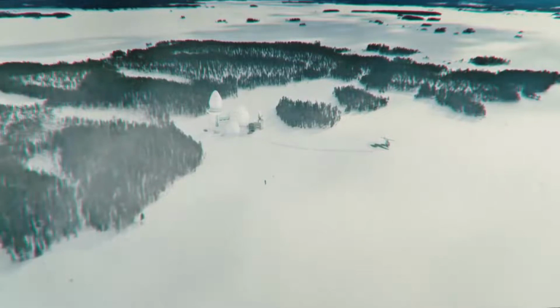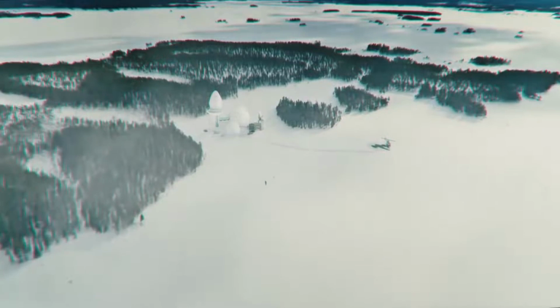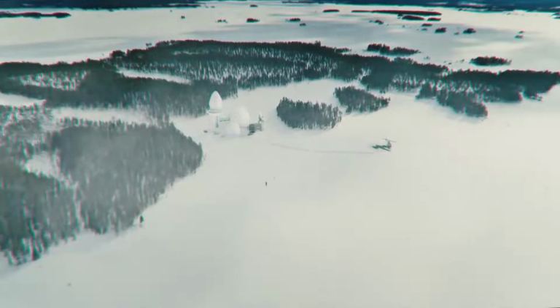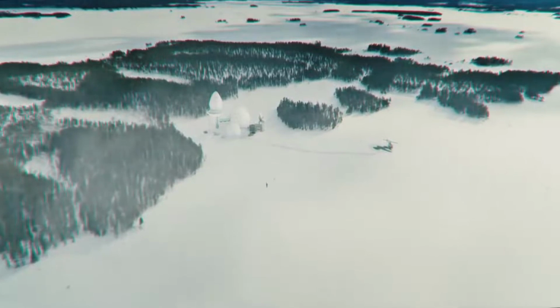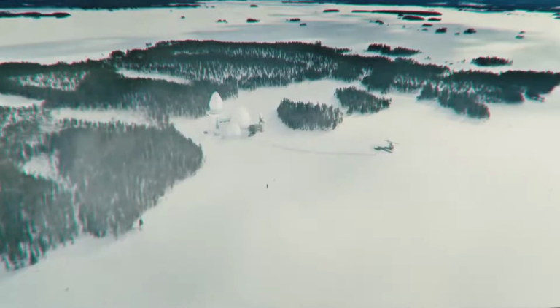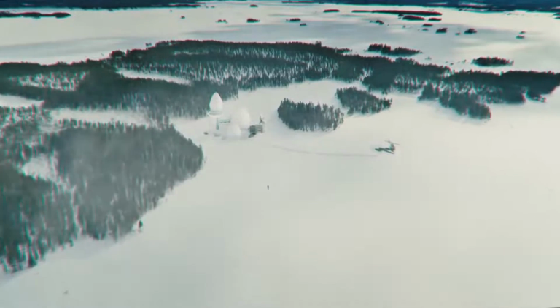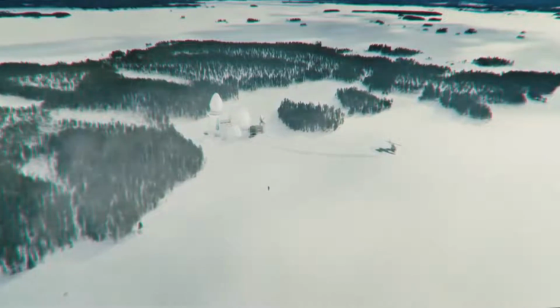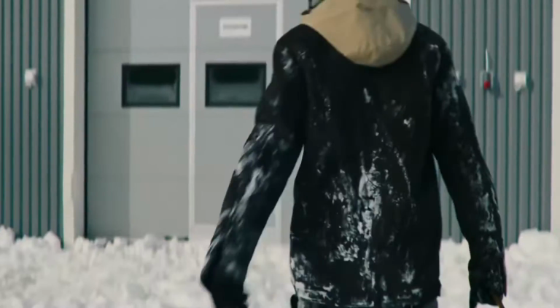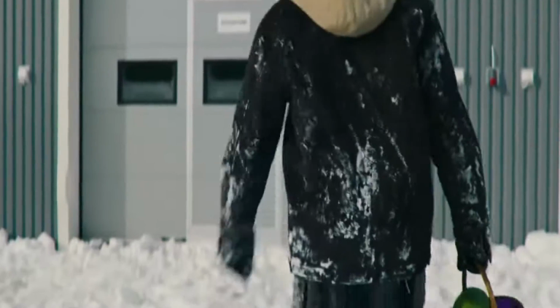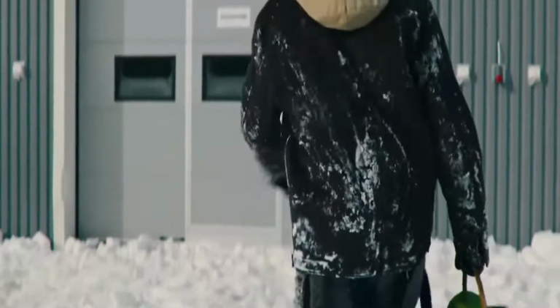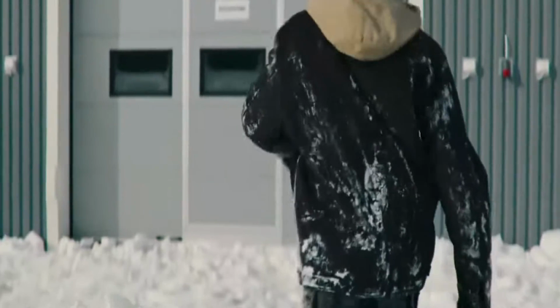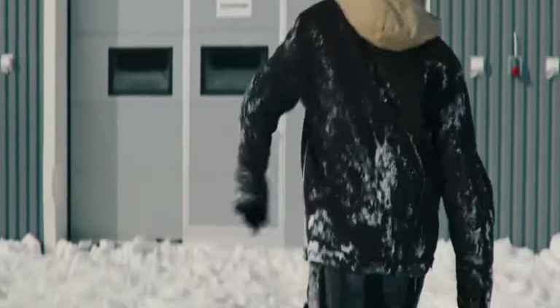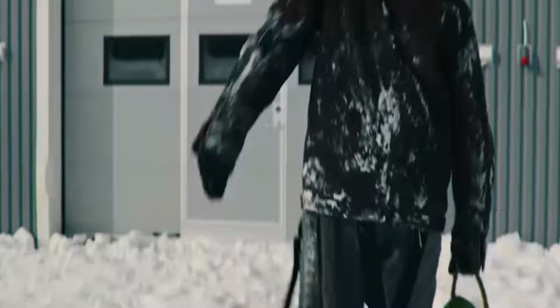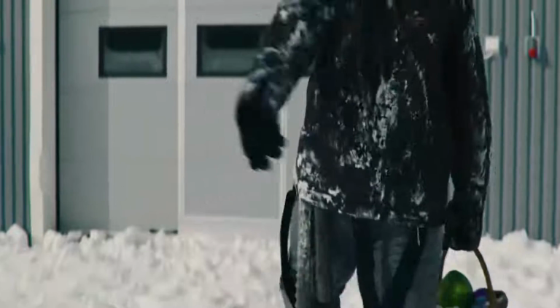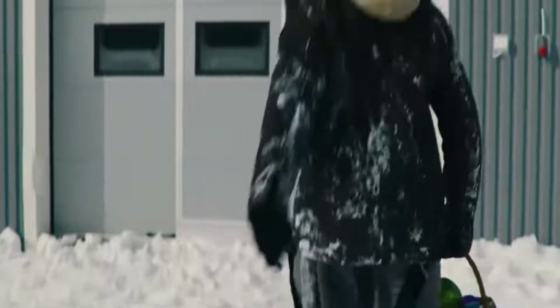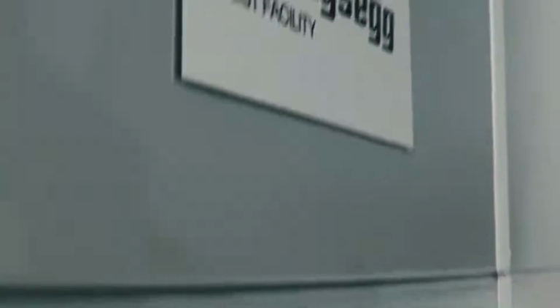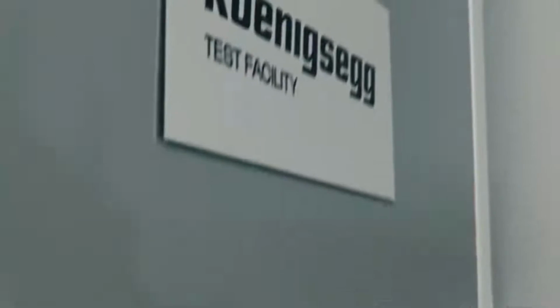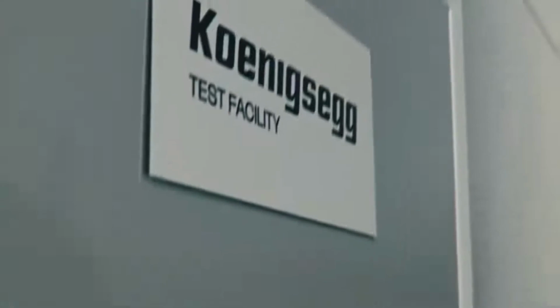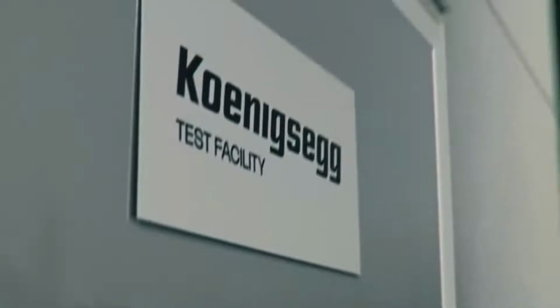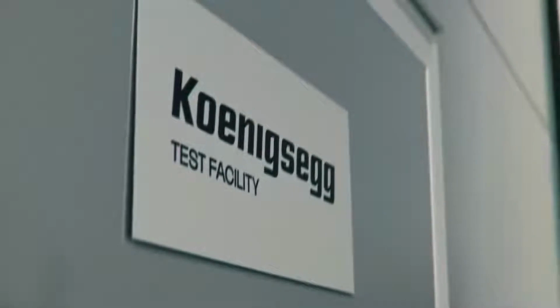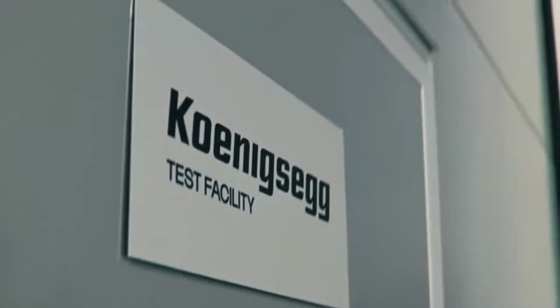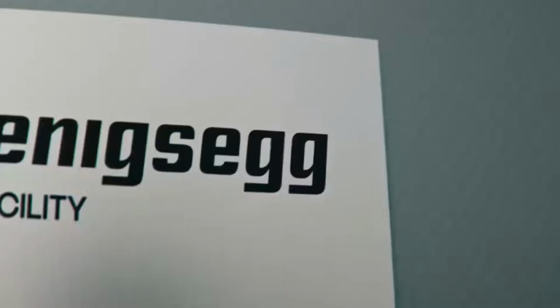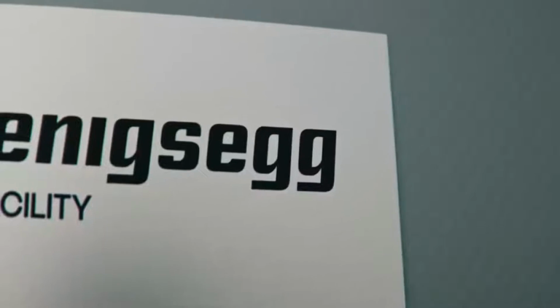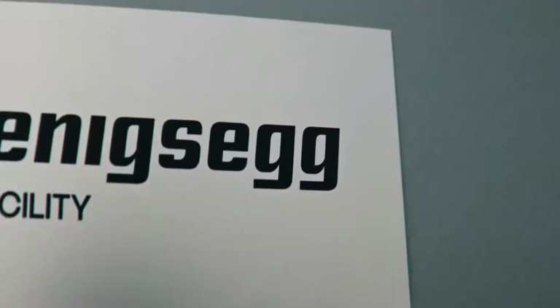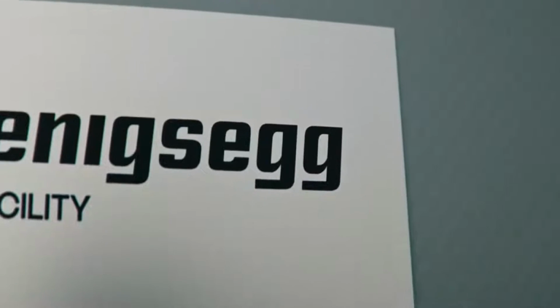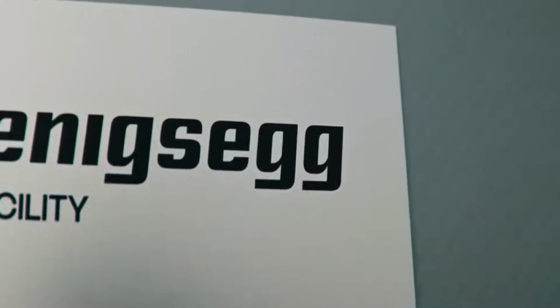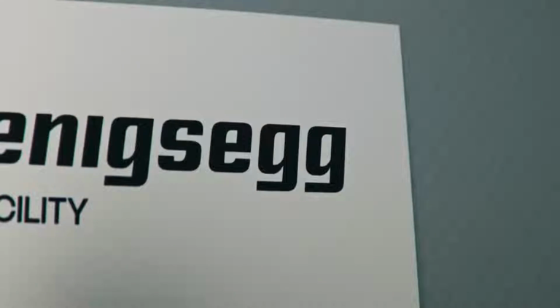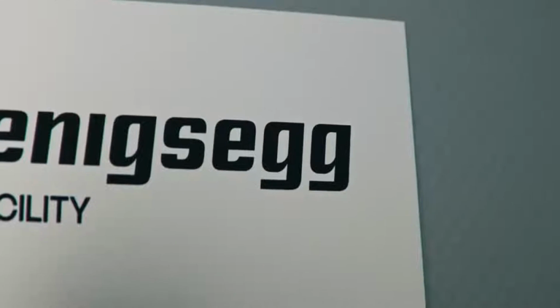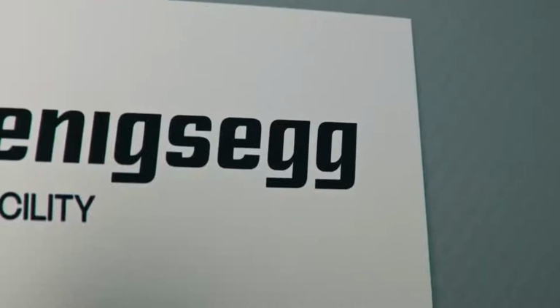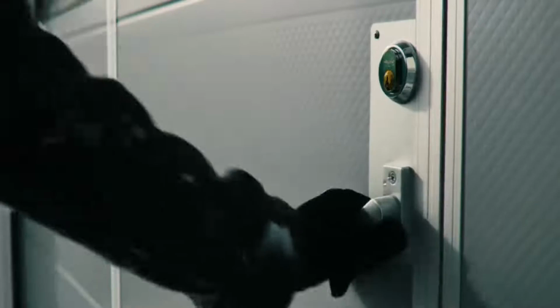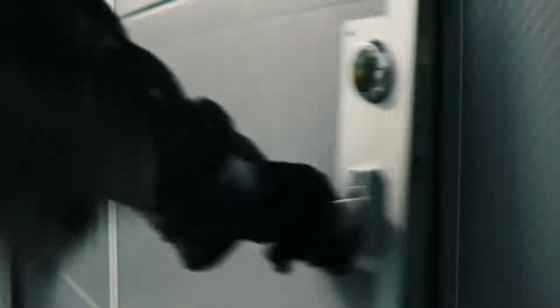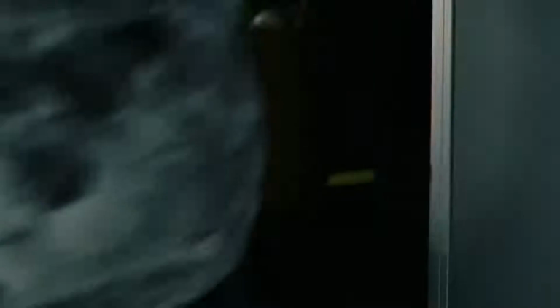Opt for the Absolute model, and the Jesko, in theory, will be able to hit 300 miles per hour.